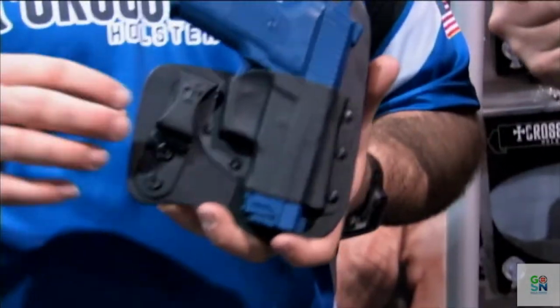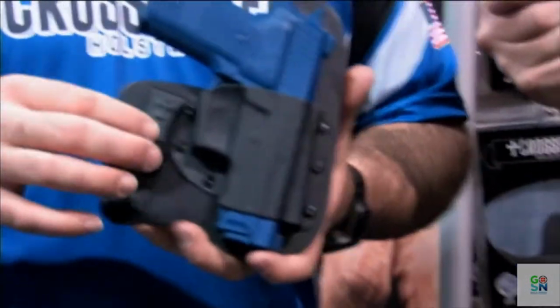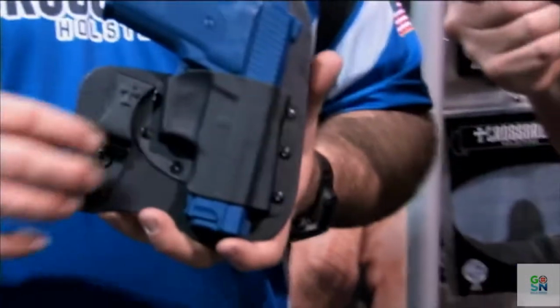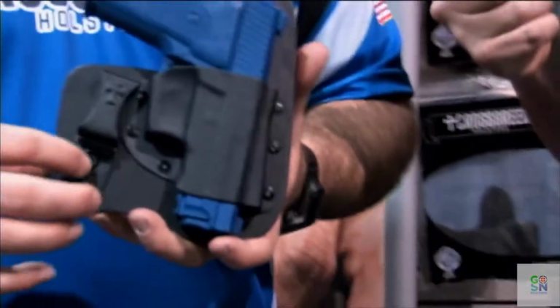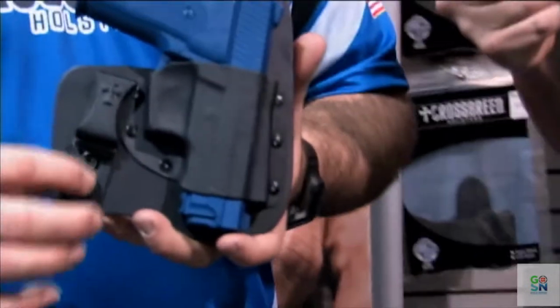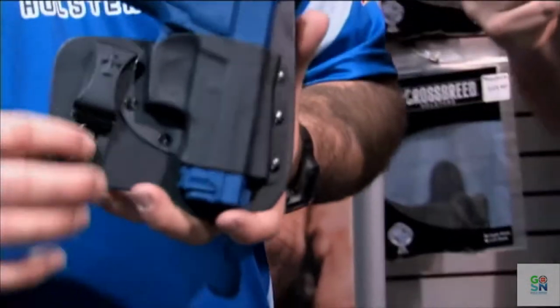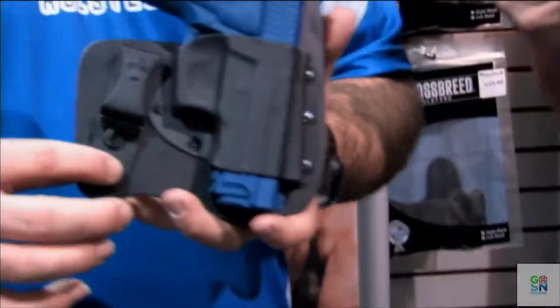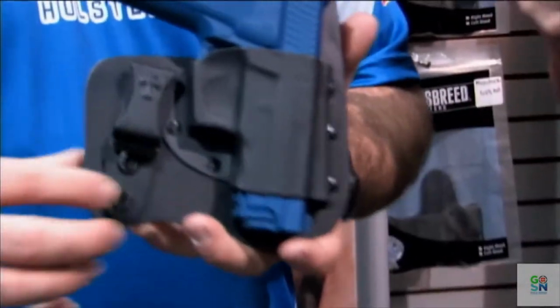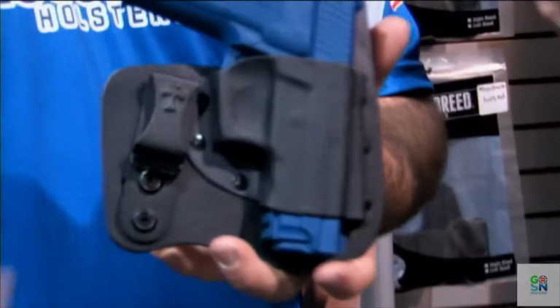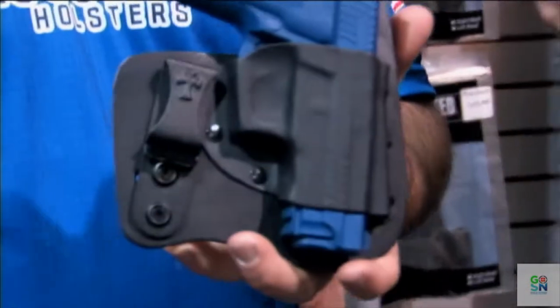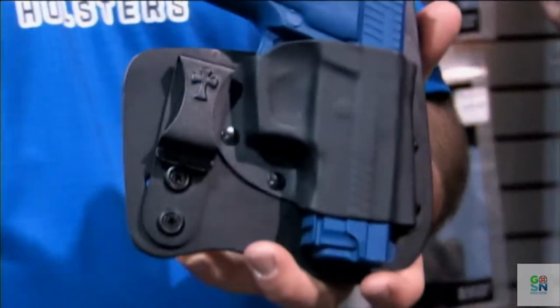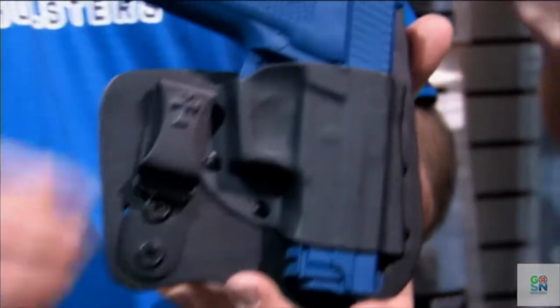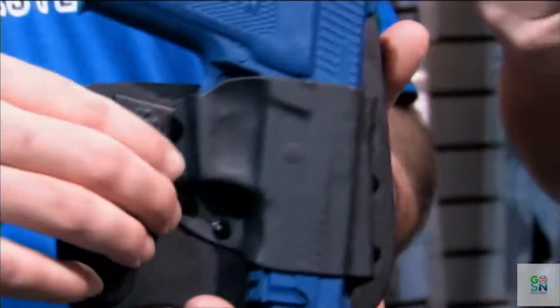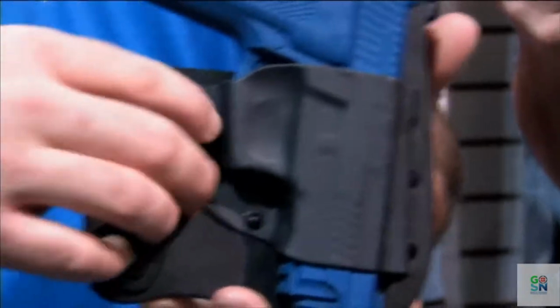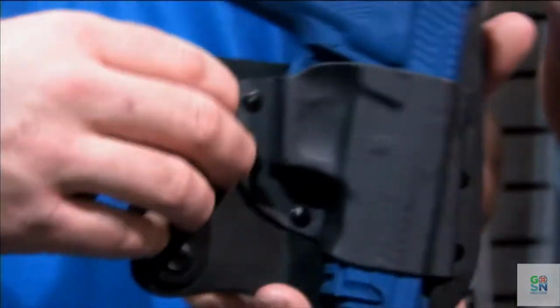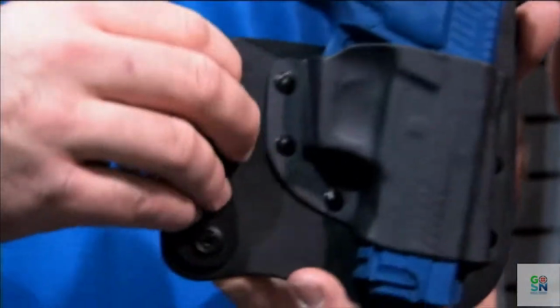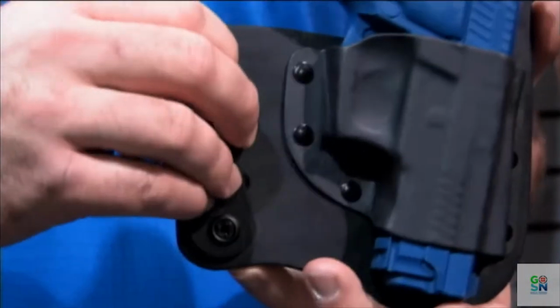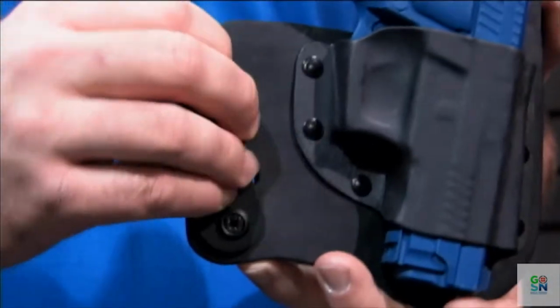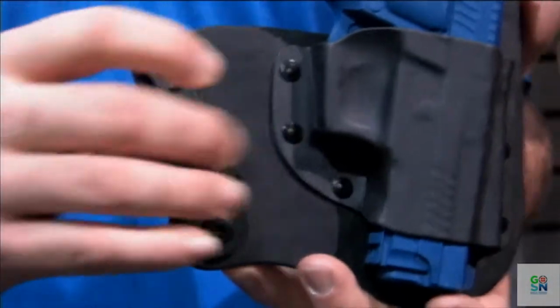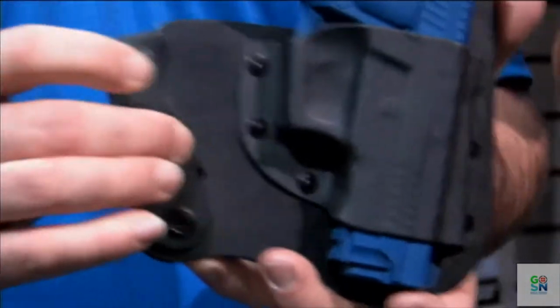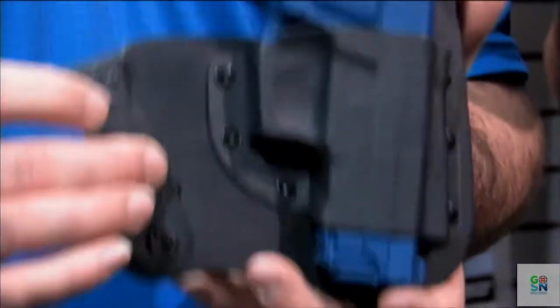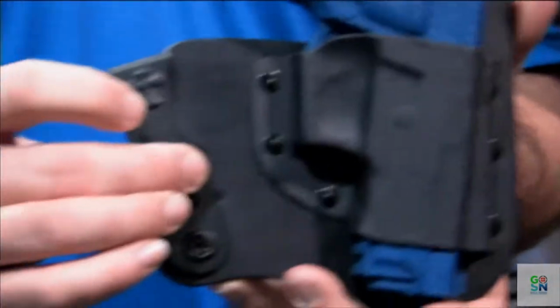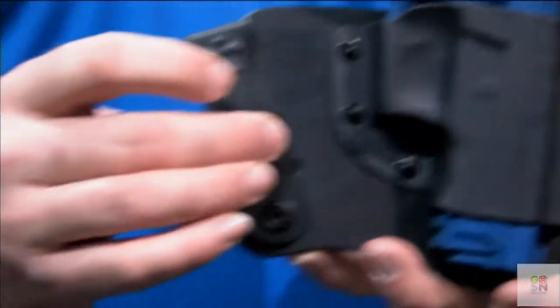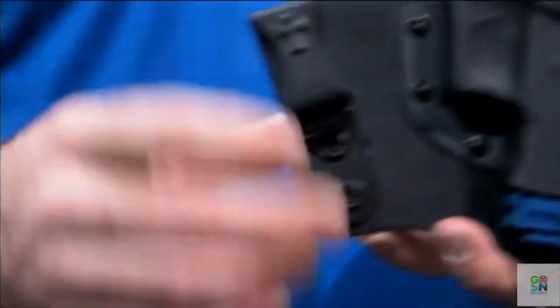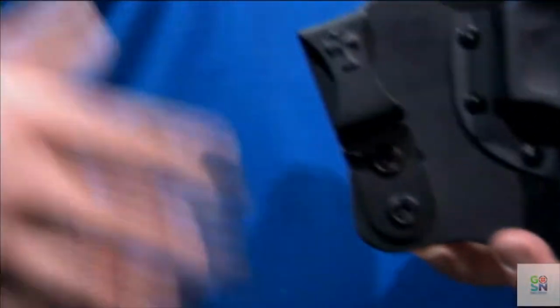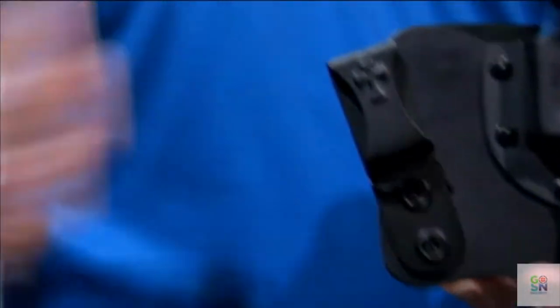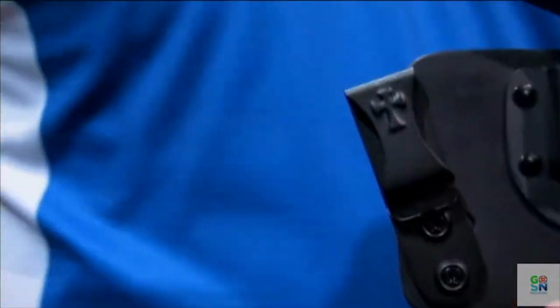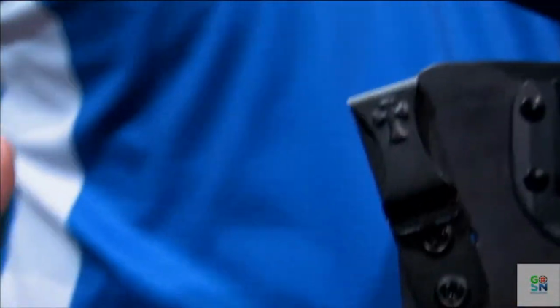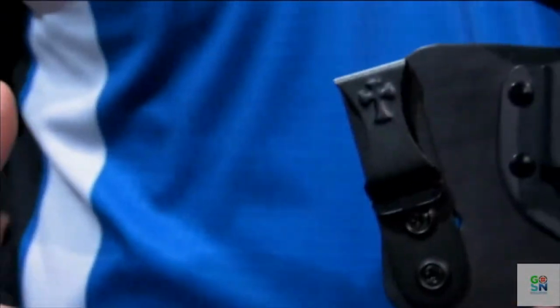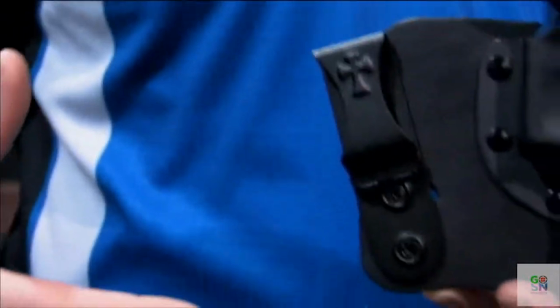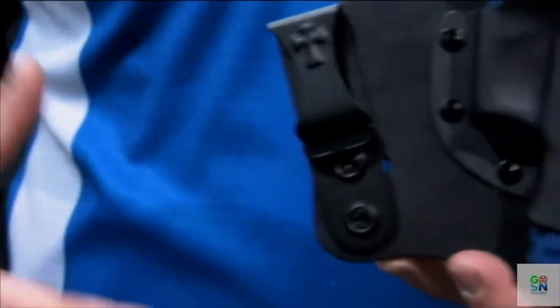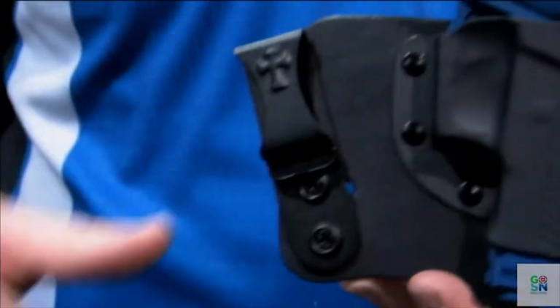The clip has a dual locking system so that you can tilt the clip, lock it back down, and keep it in the position you want it in.